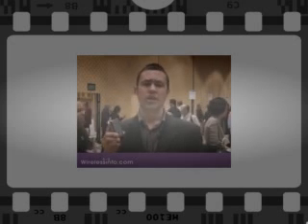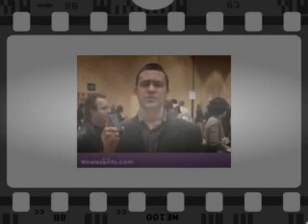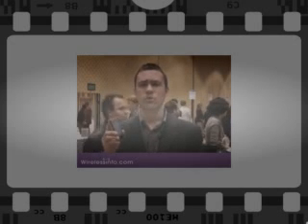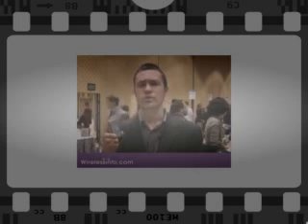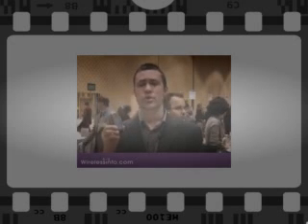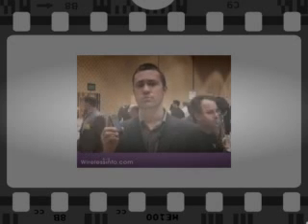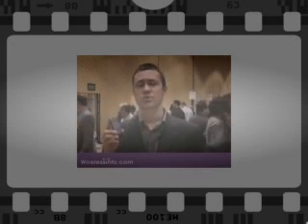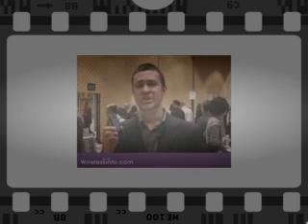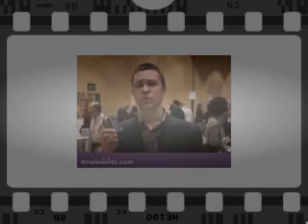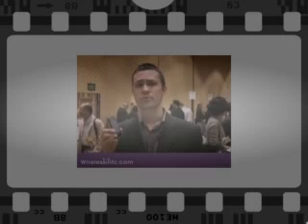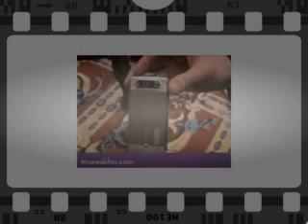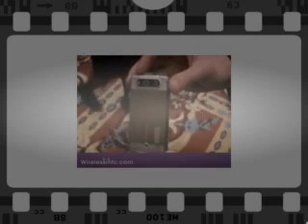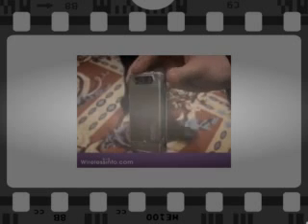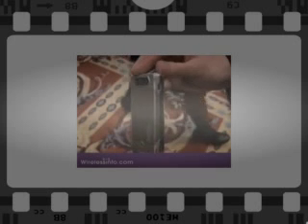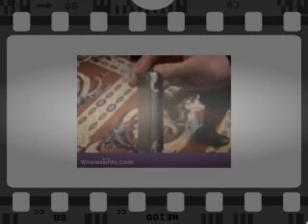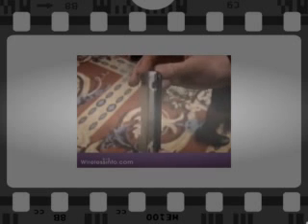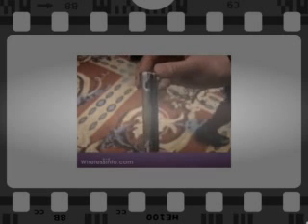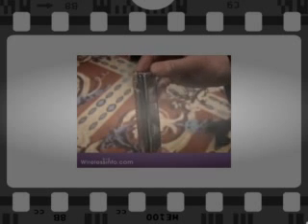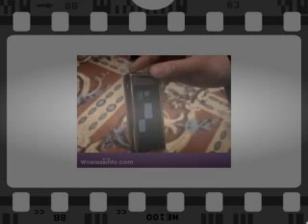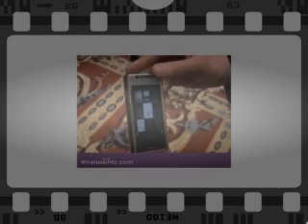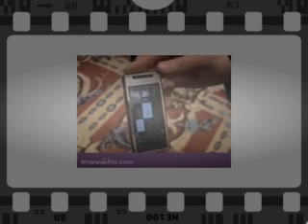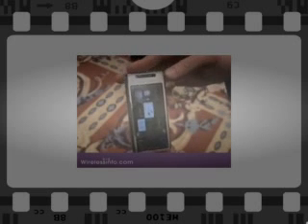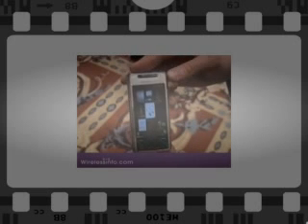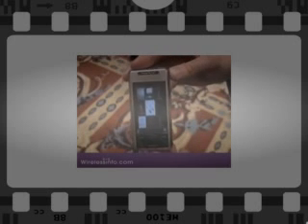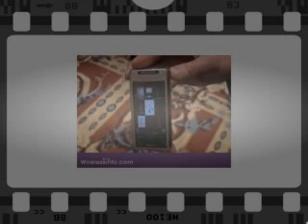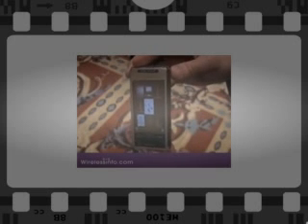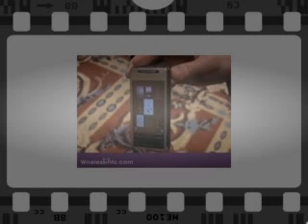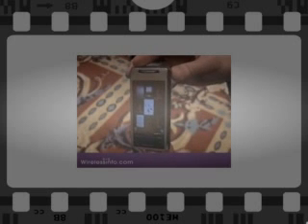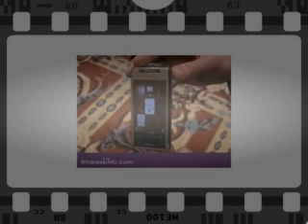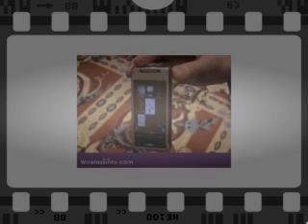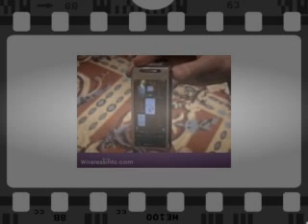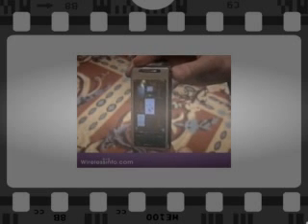This phone runs Windows Mobile 6.1. It has a 3-inch high-resolution touchscreen at 800 by 480 pixels.